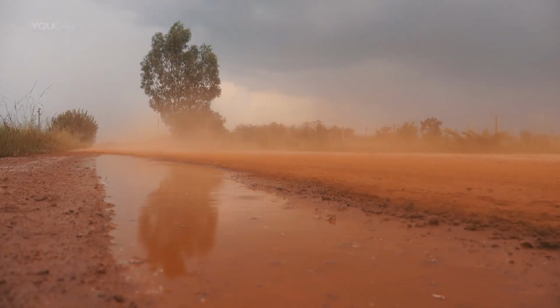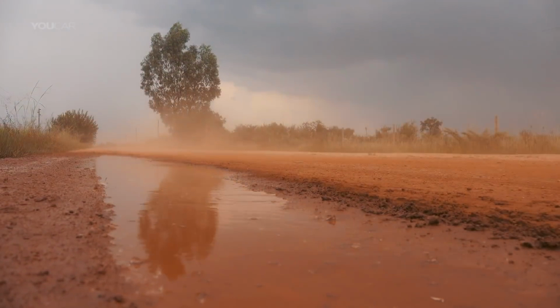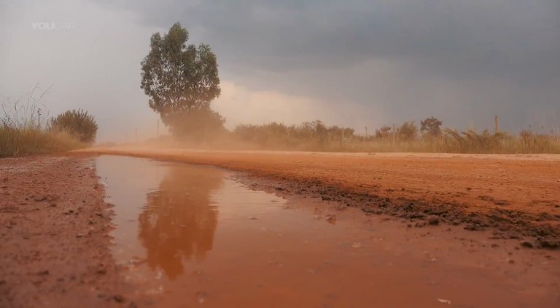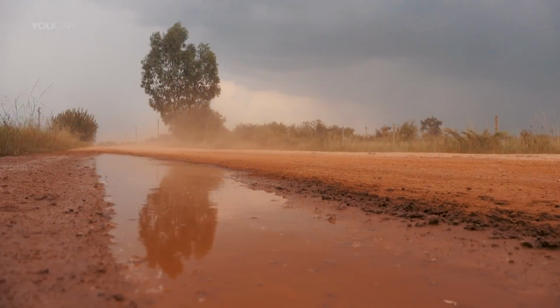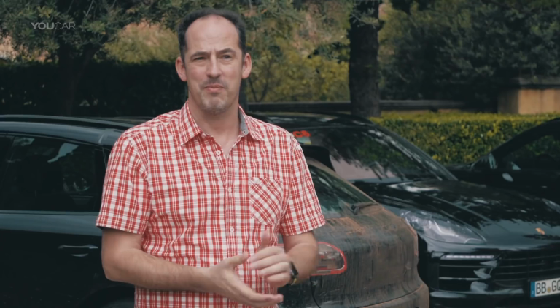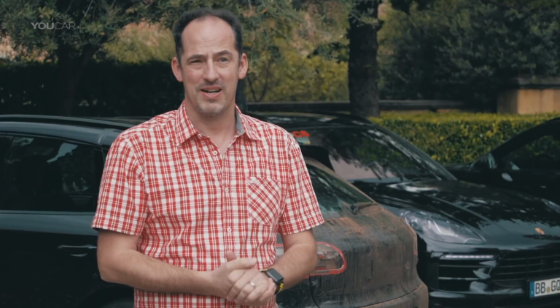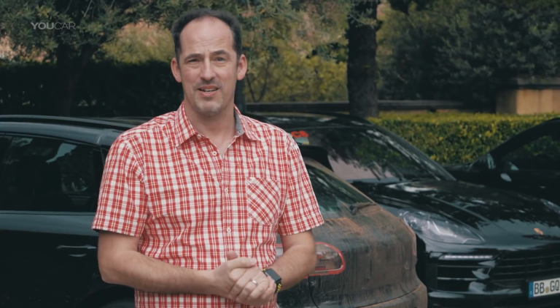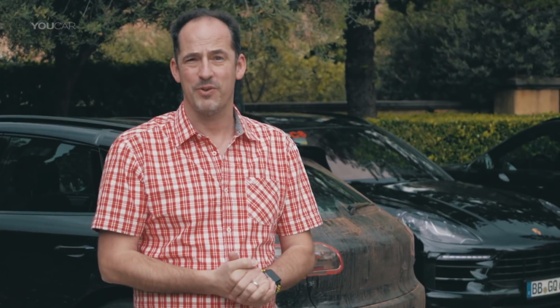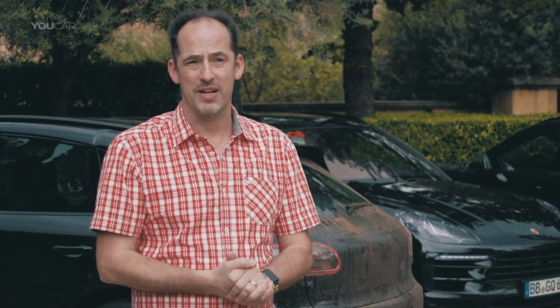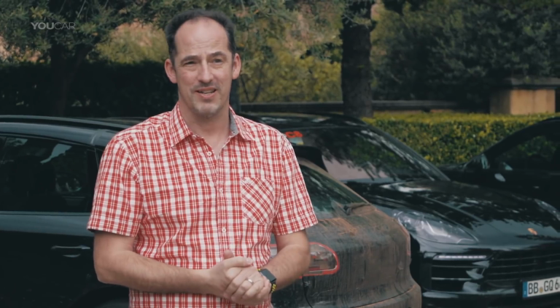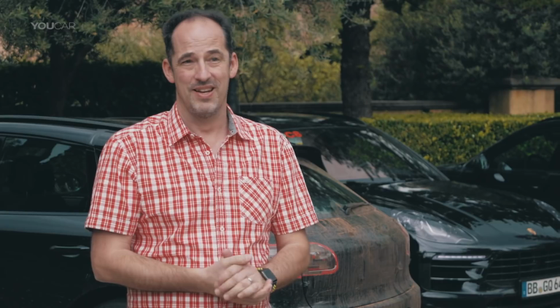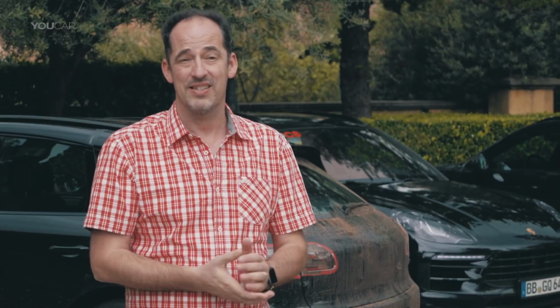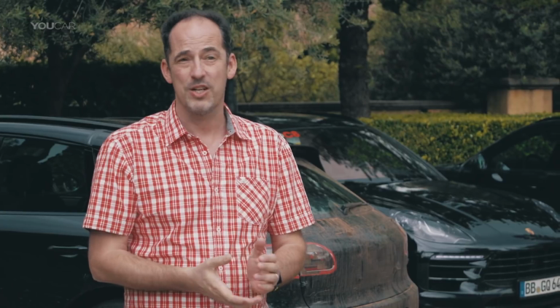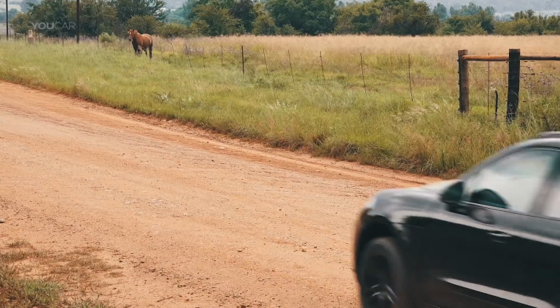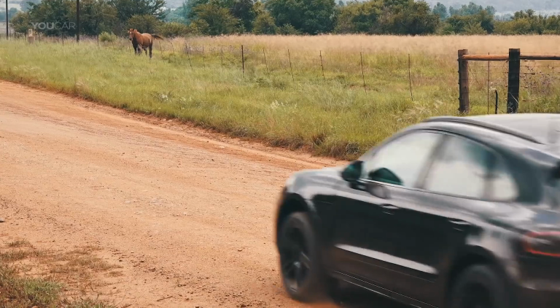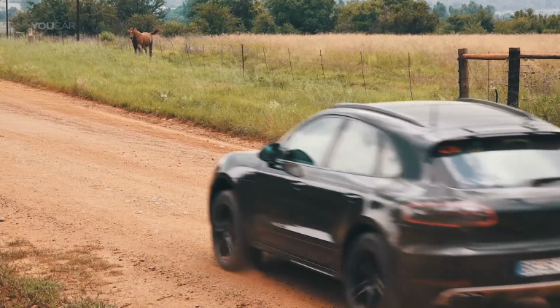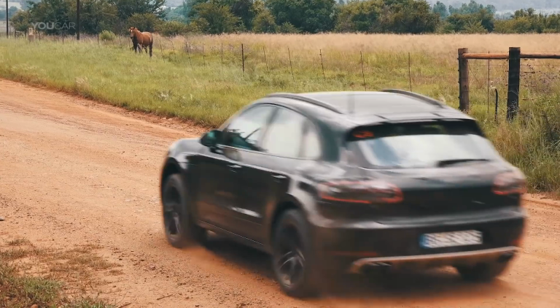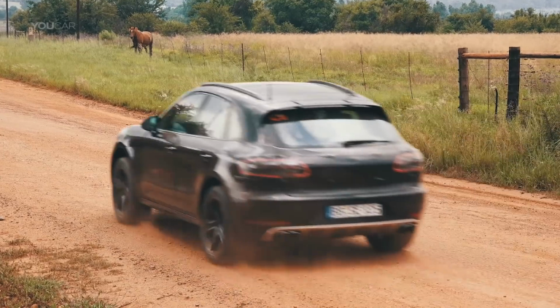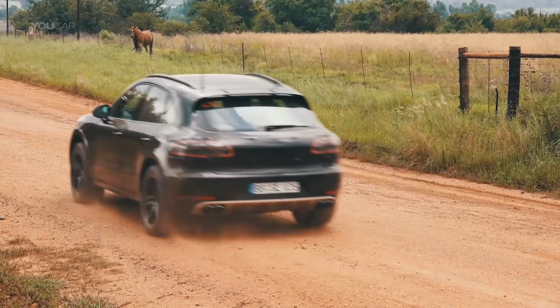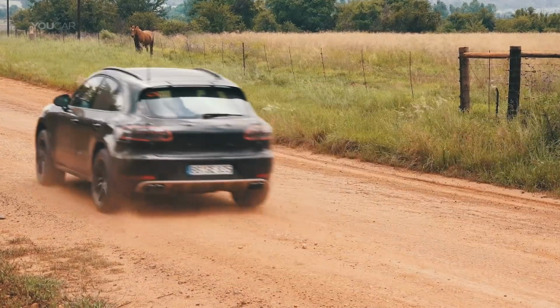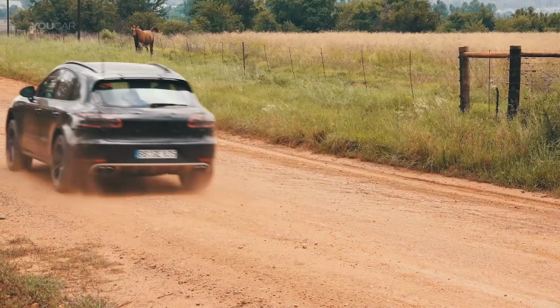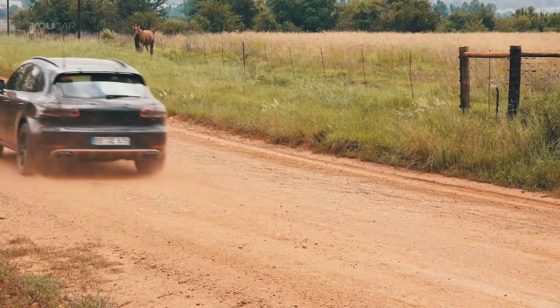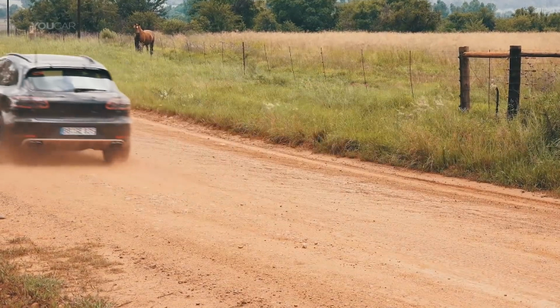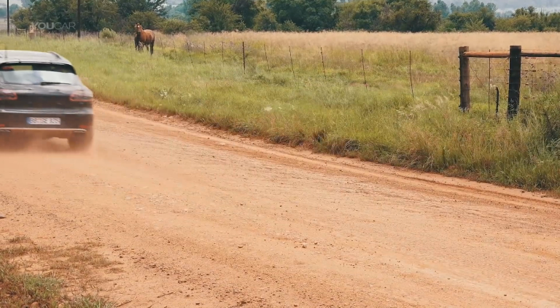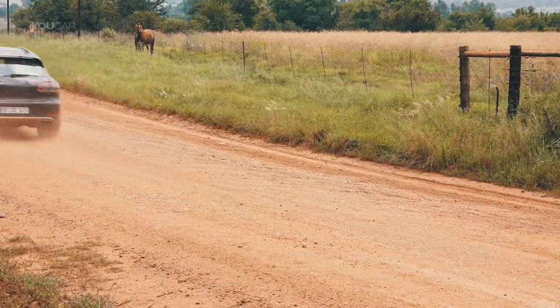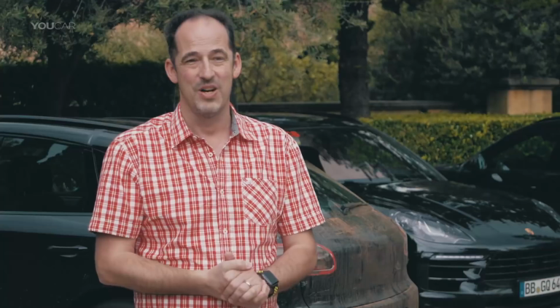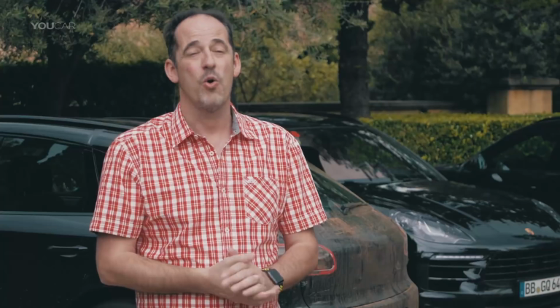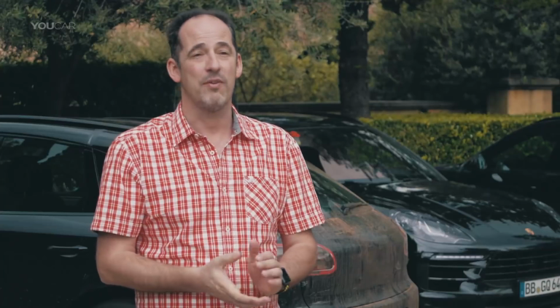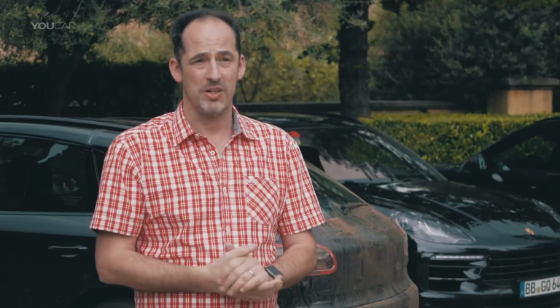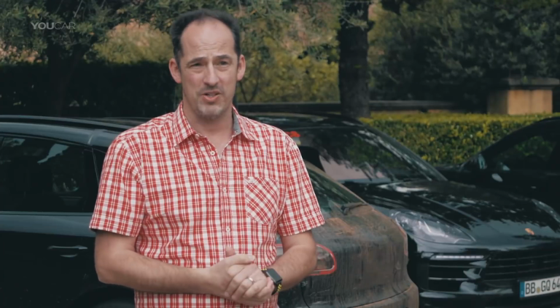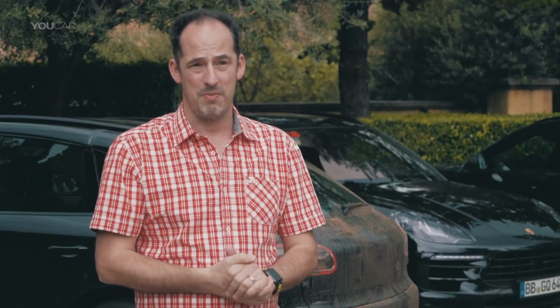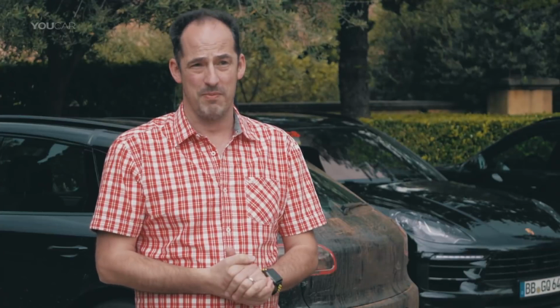We have successfully introduced and positioned the Macan as the sports car of its segment, and of course we want to stick to this.